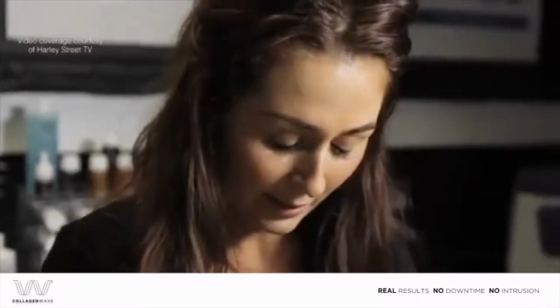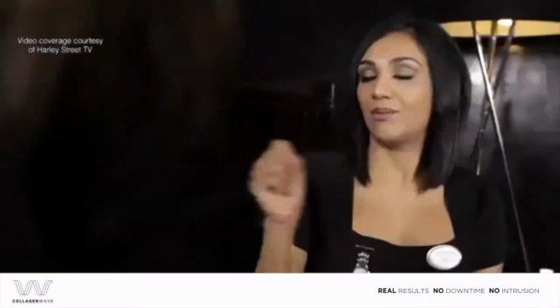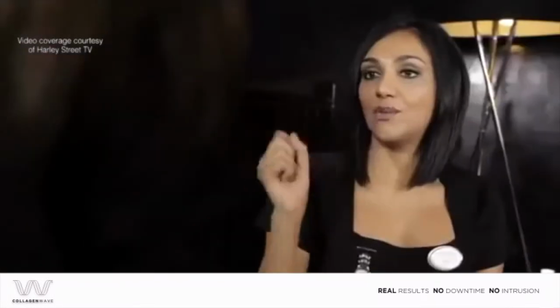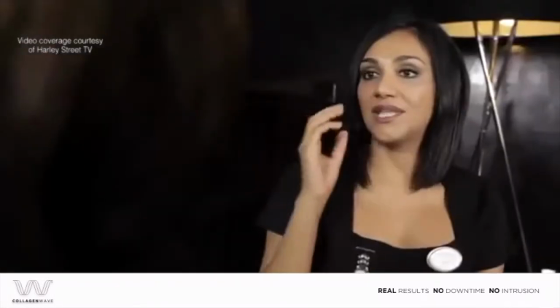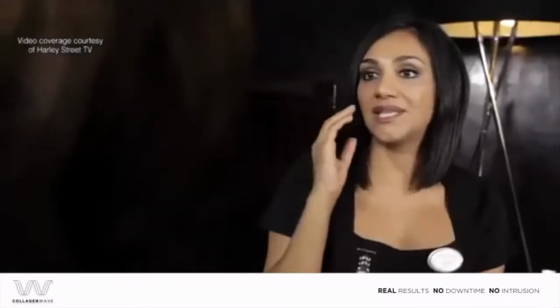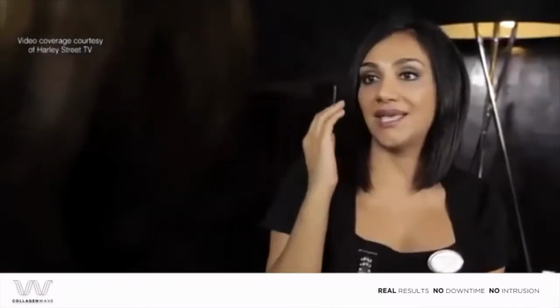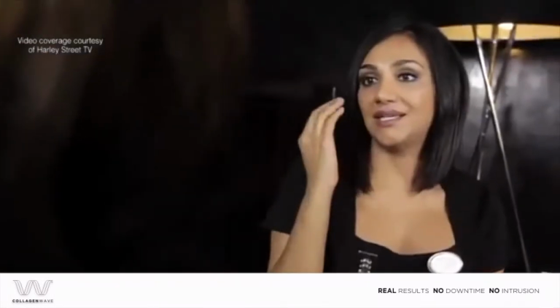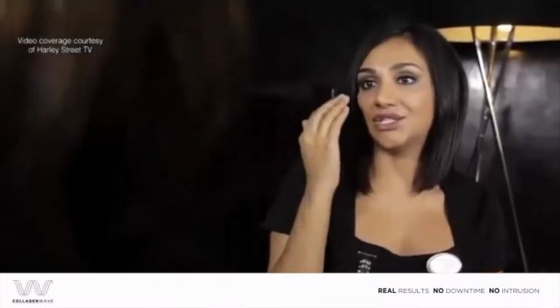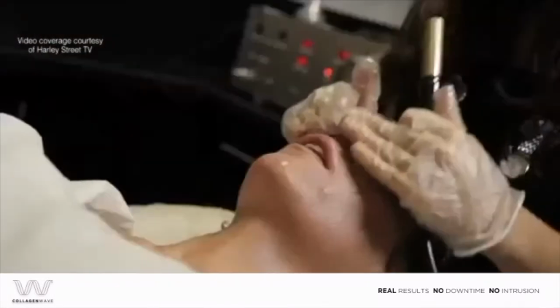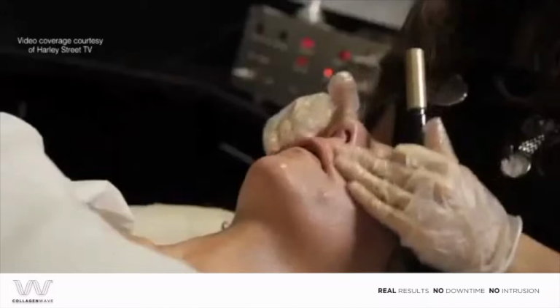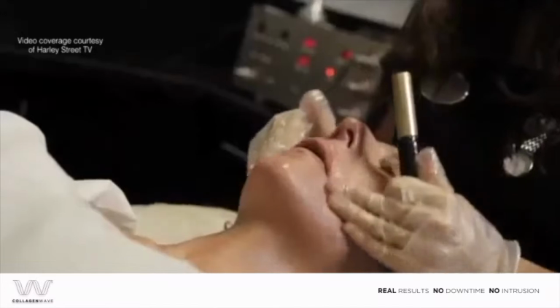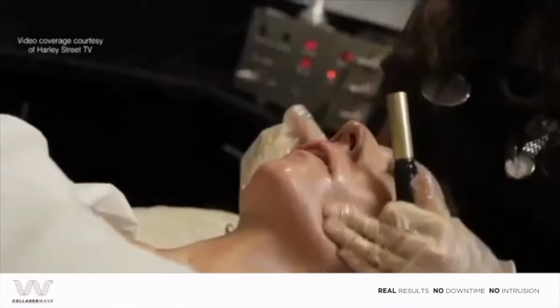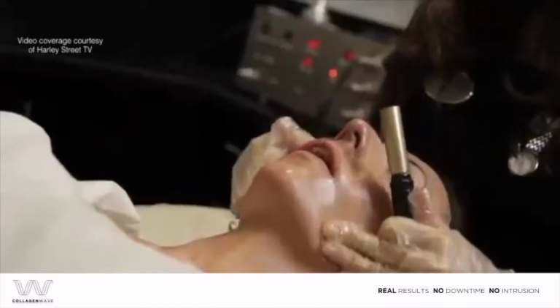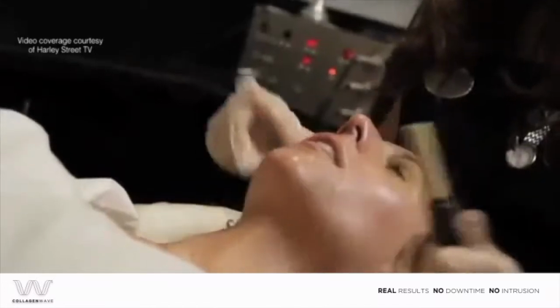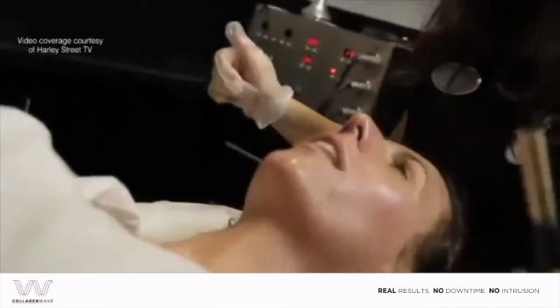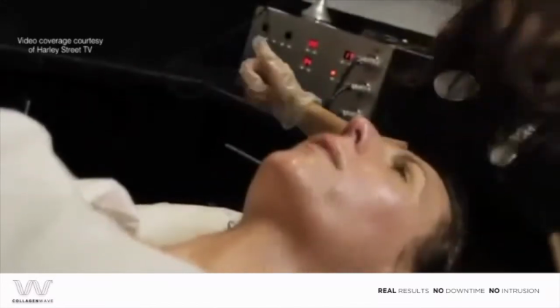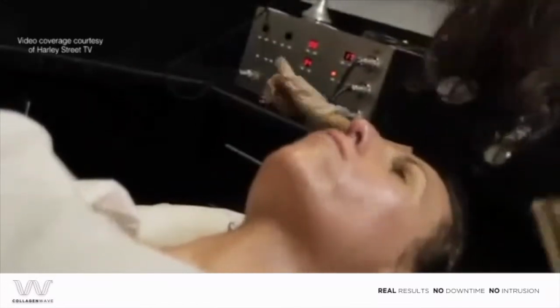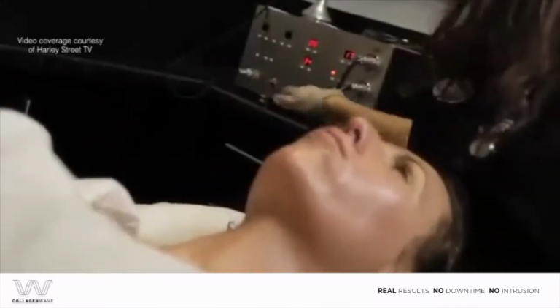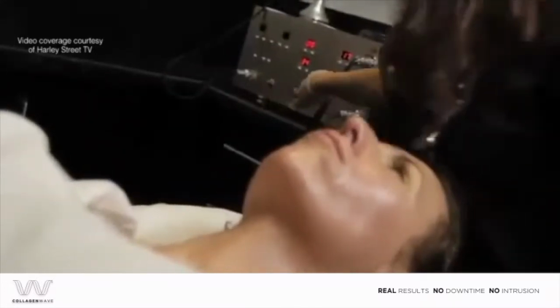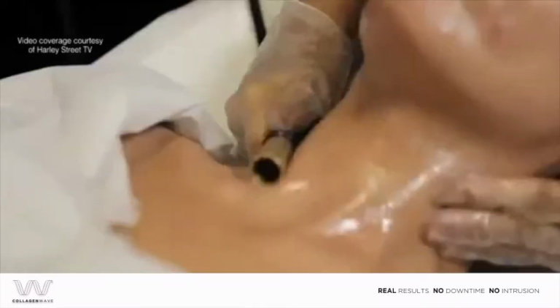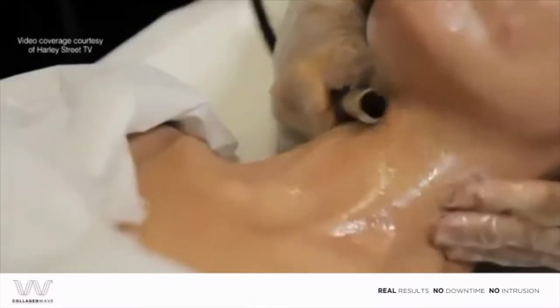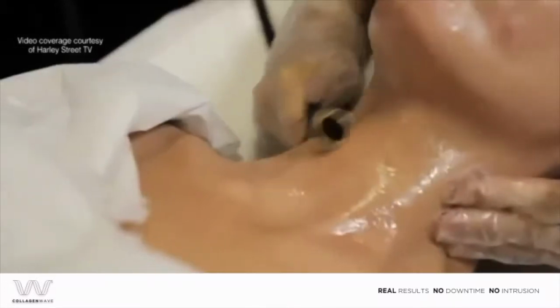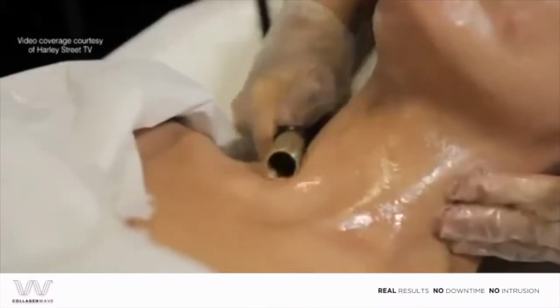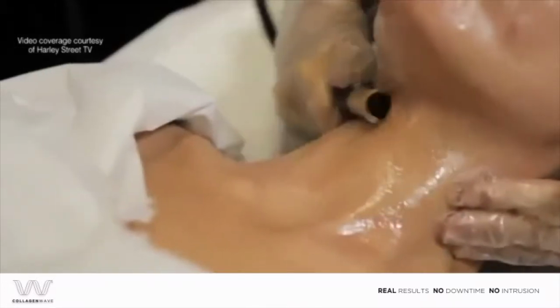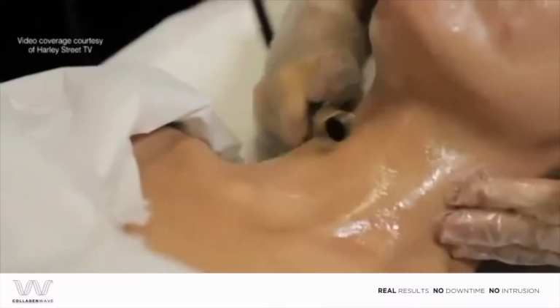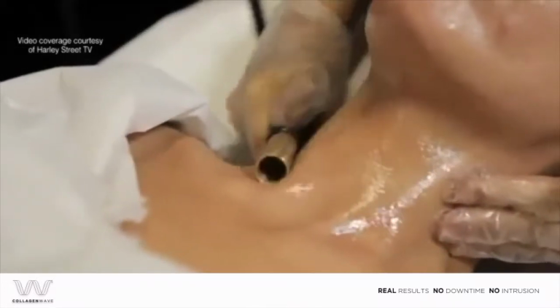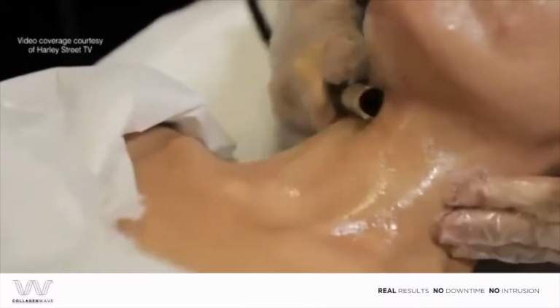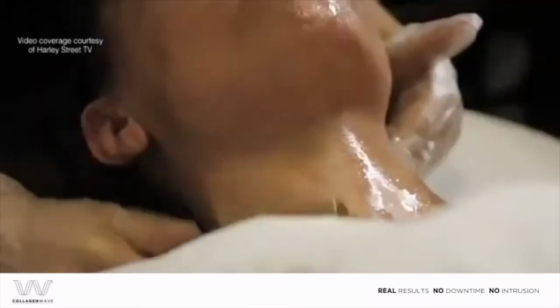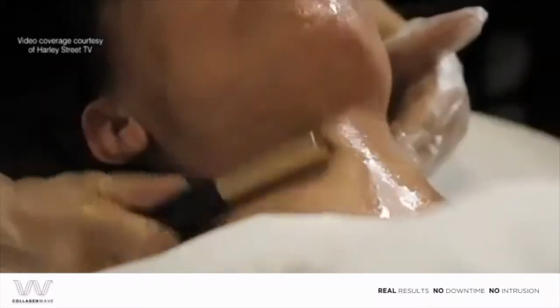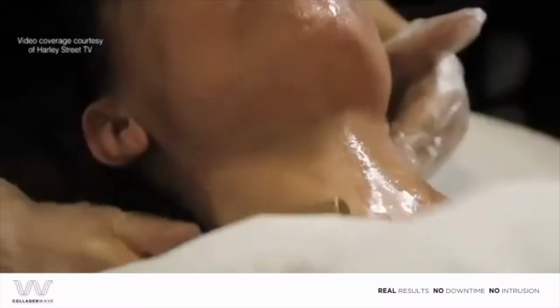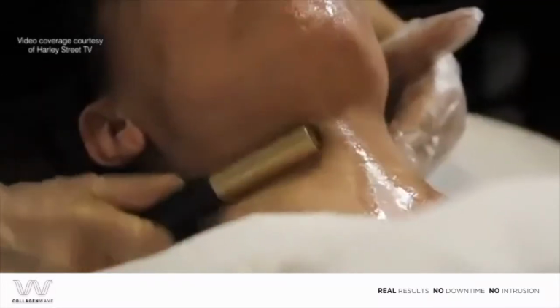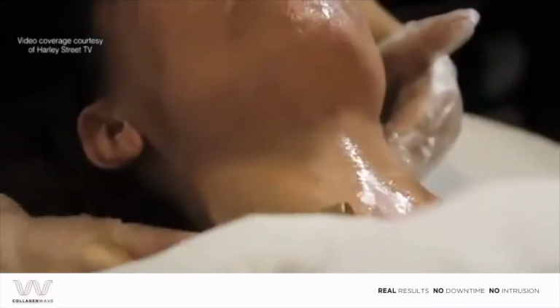A probe sends heat into the lower tissues of the skin, and it generates new collagen and elastin production.